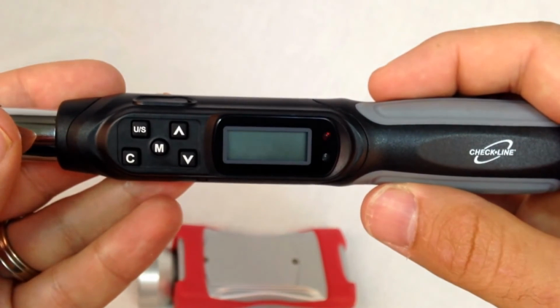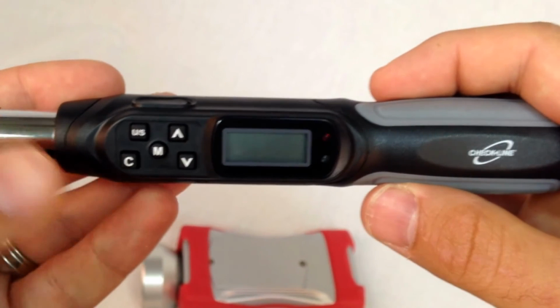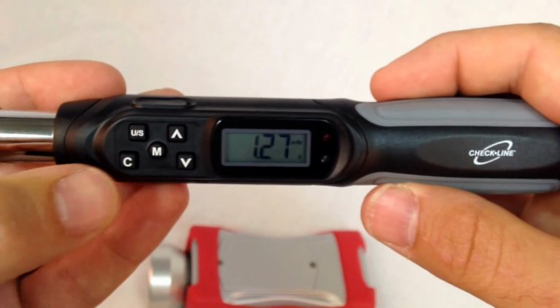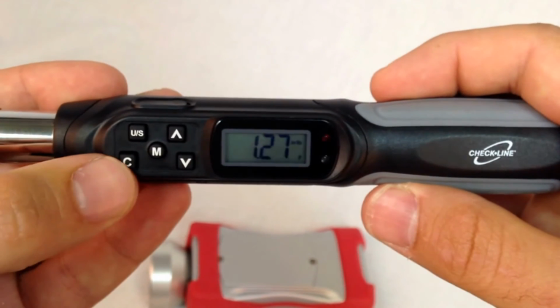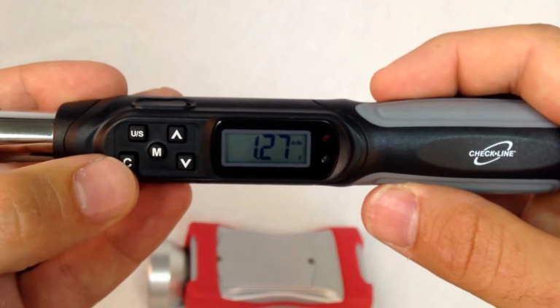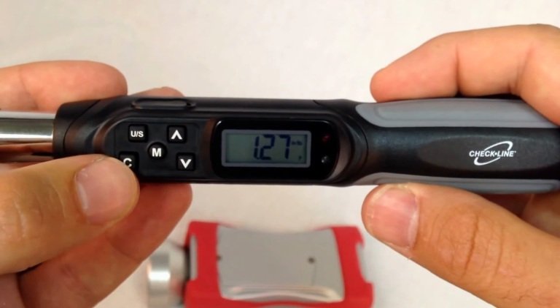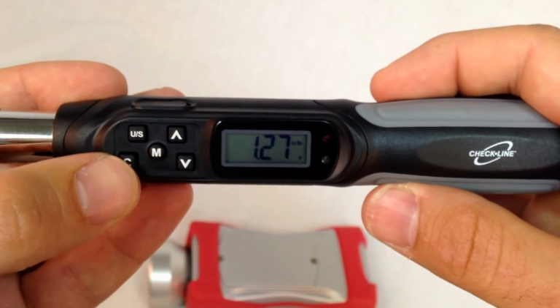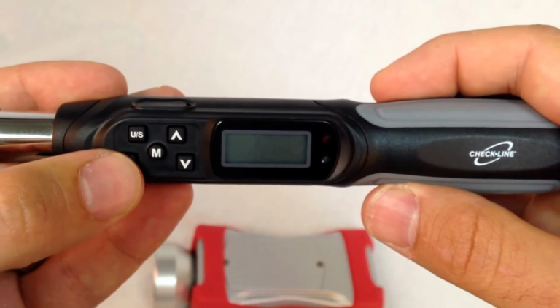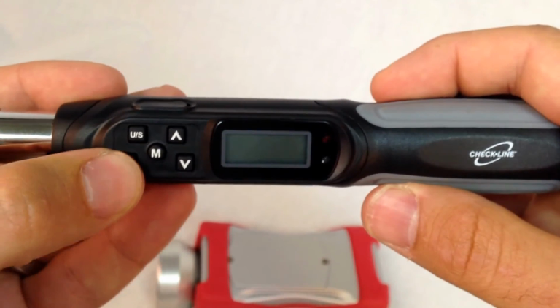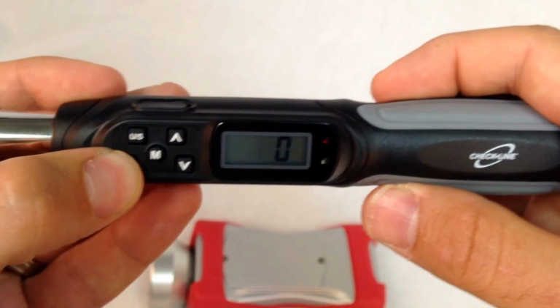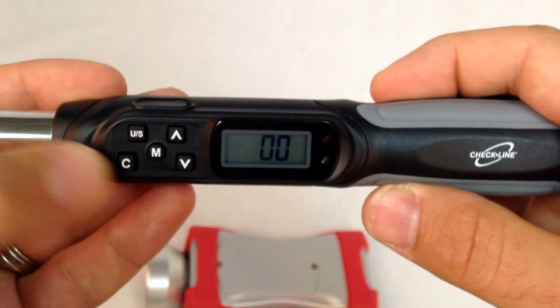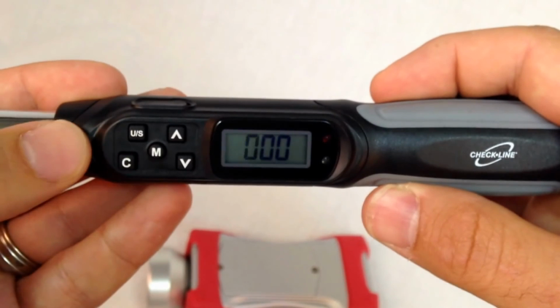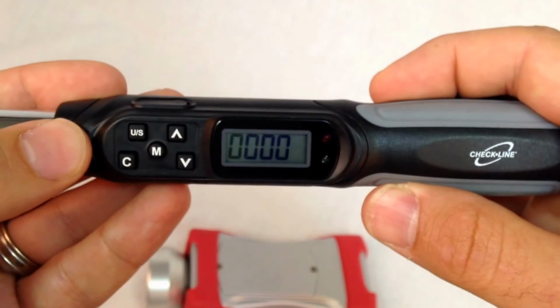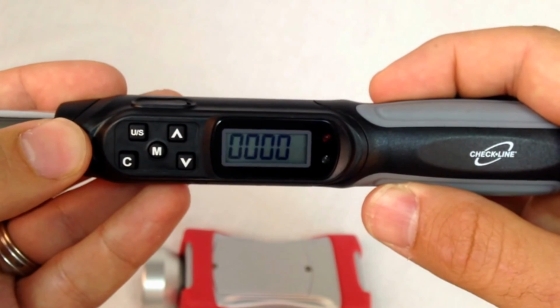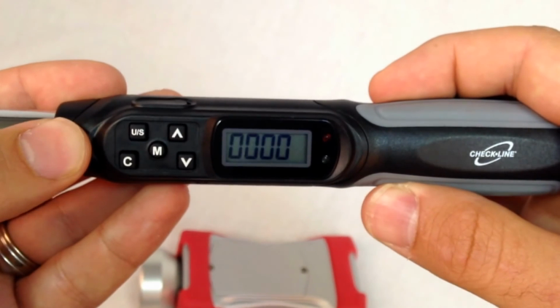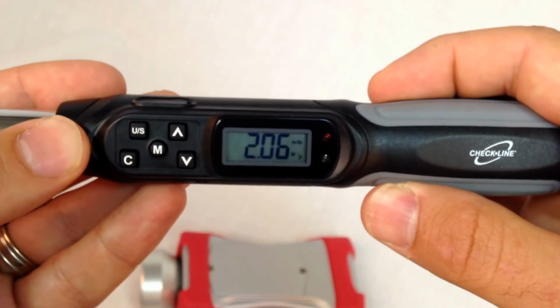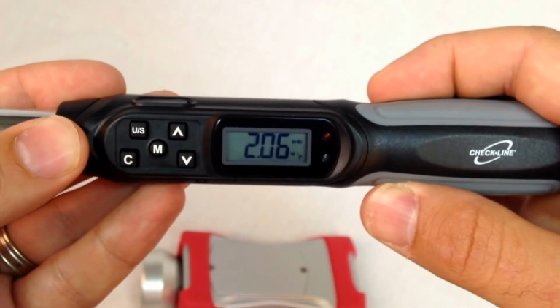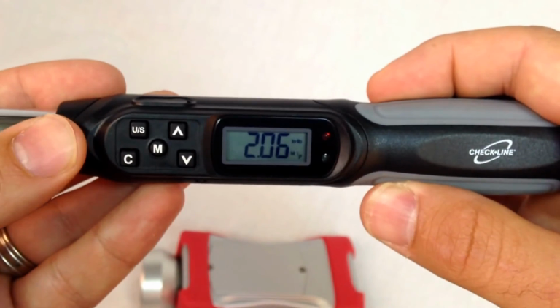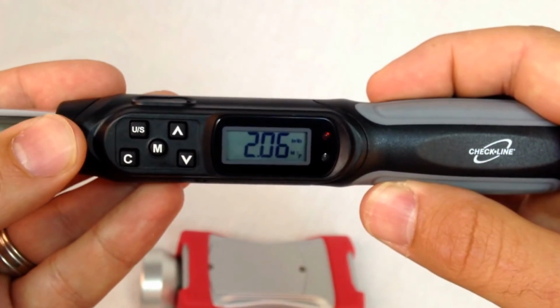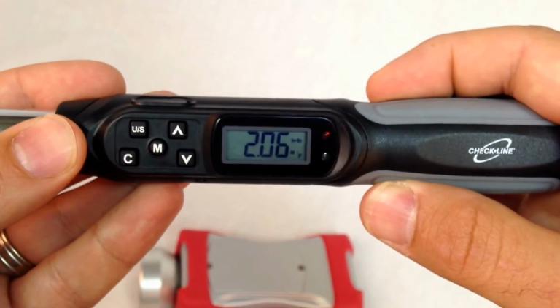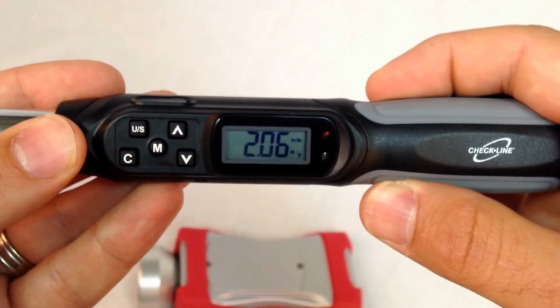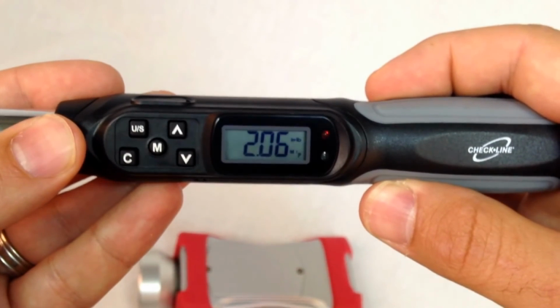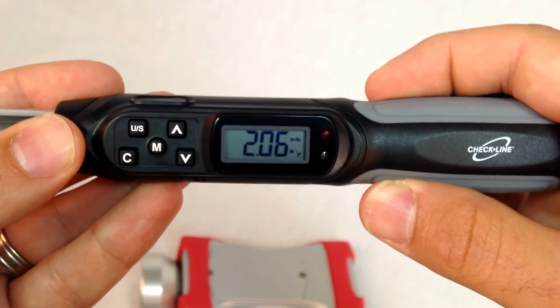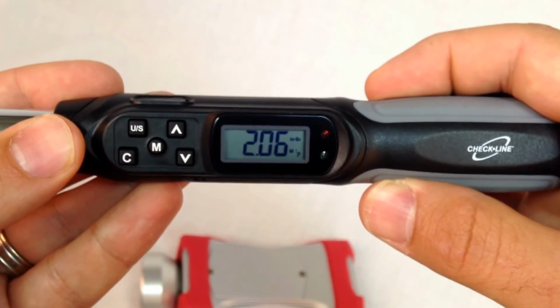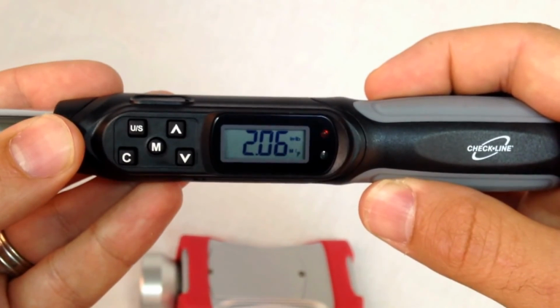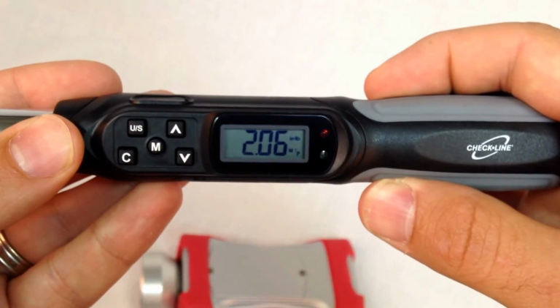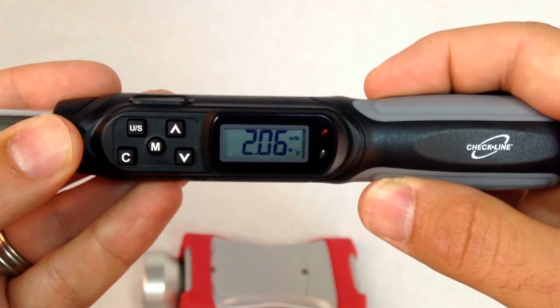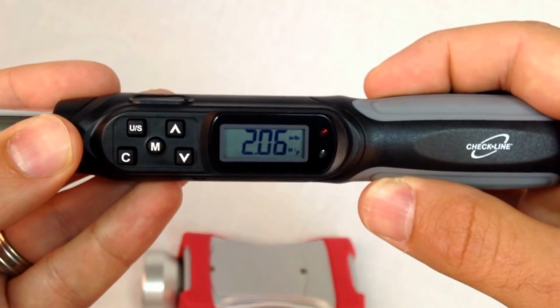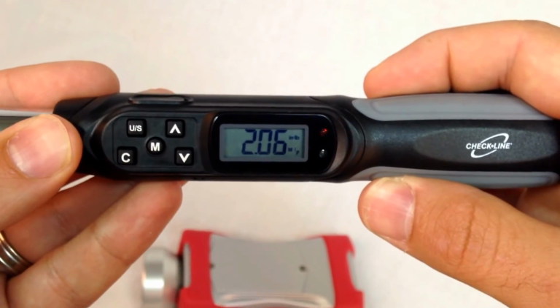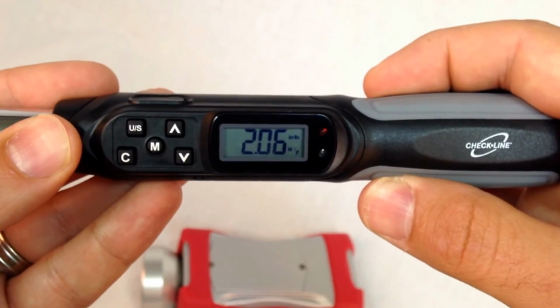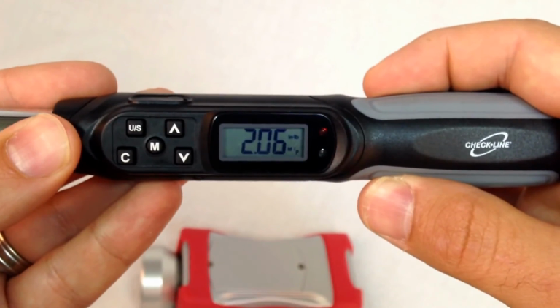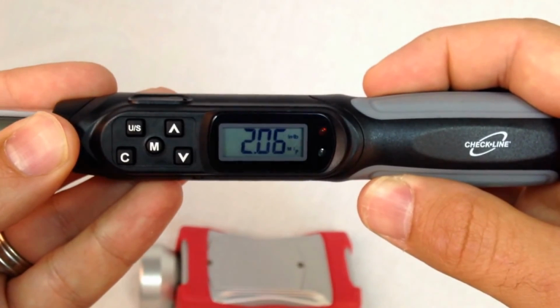We then press C to clear the display and get ready for the next test.